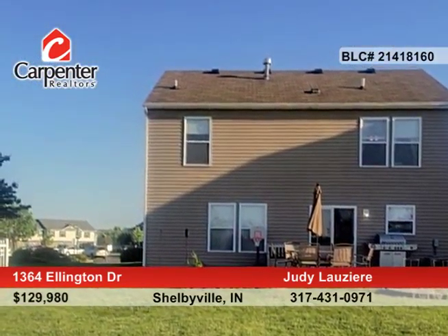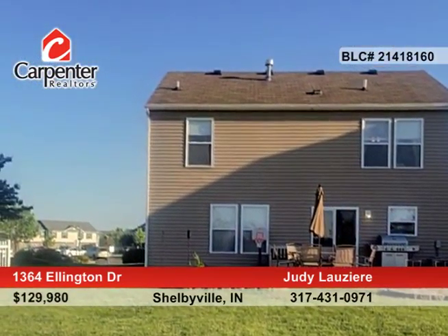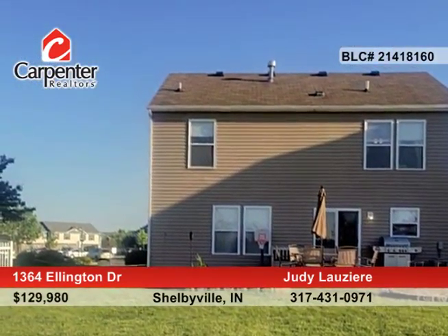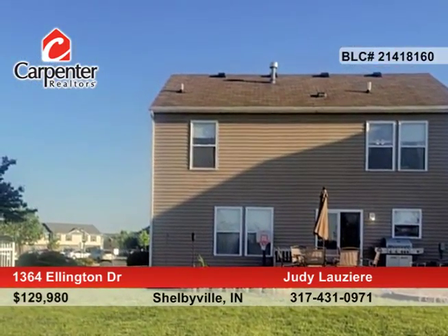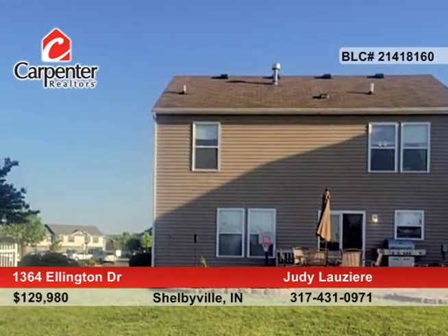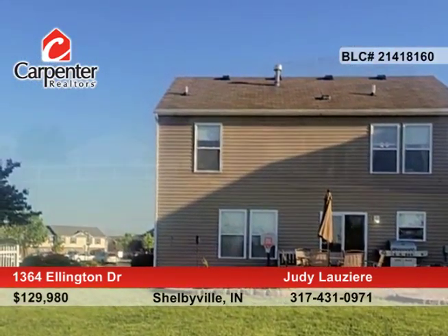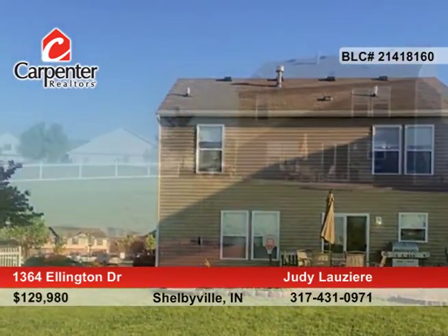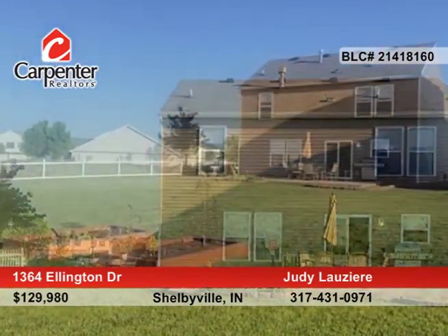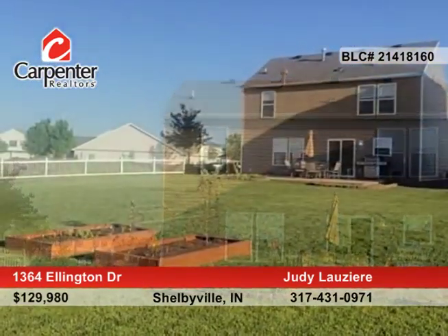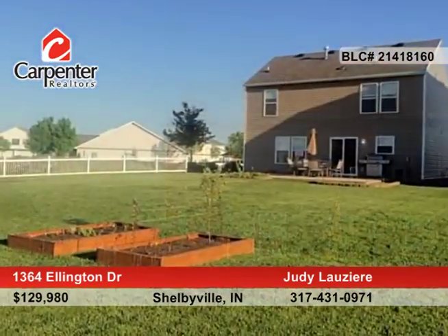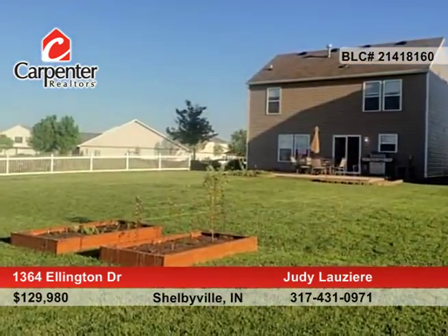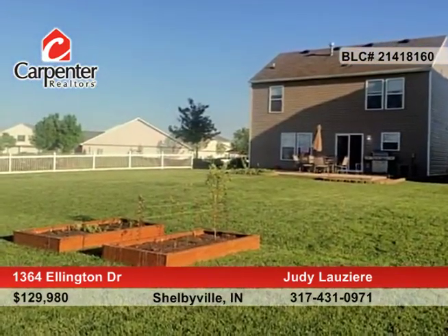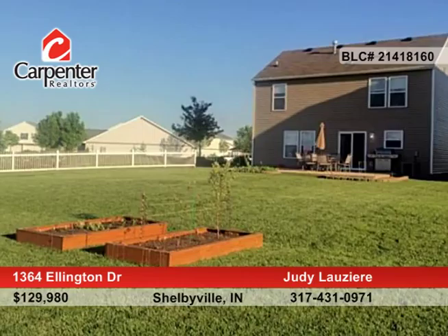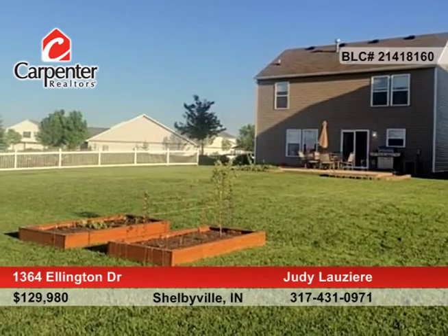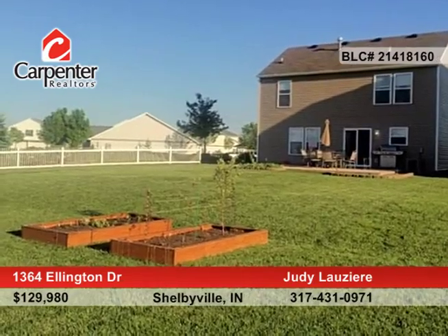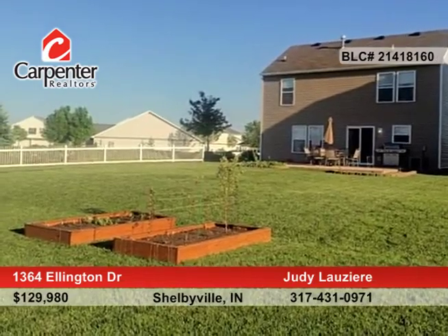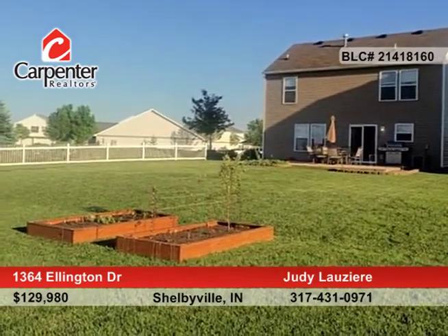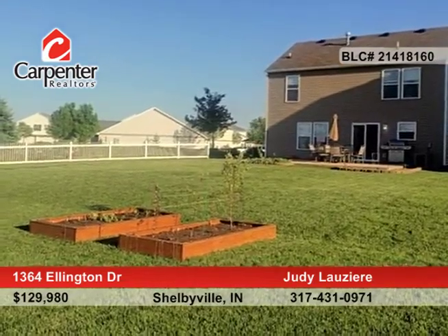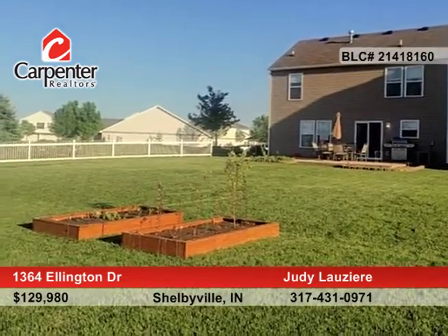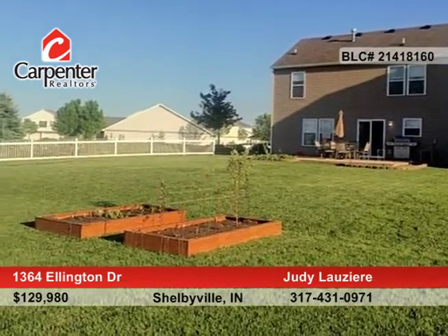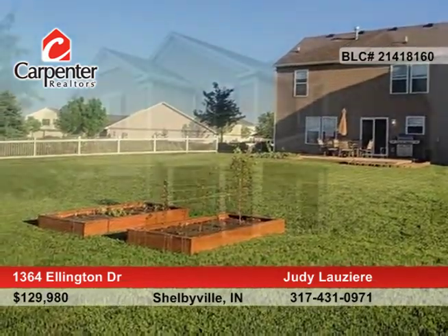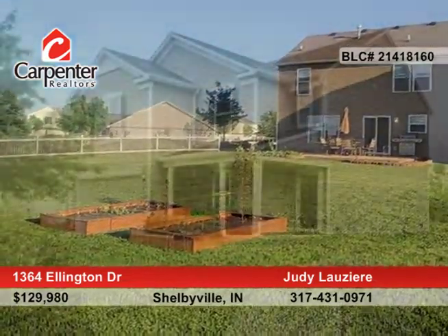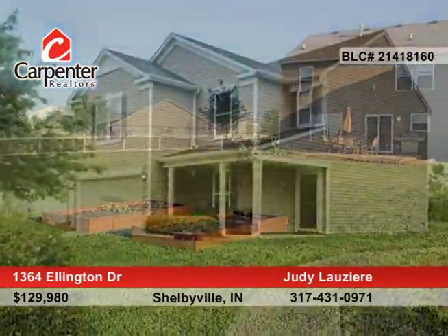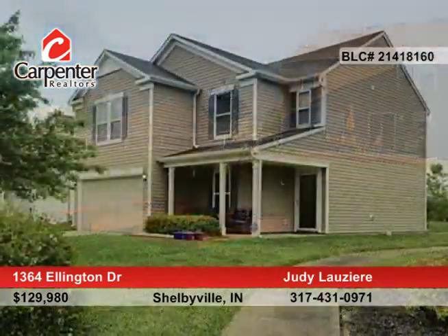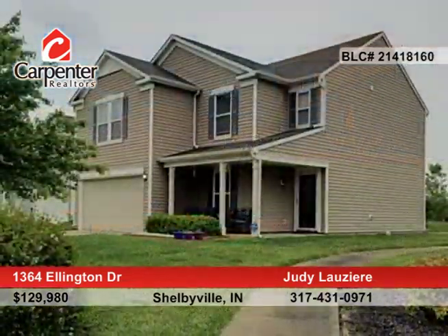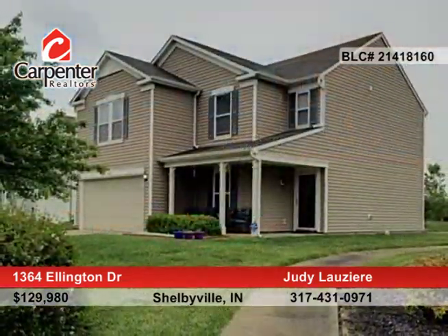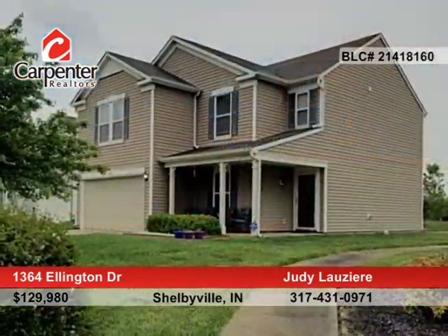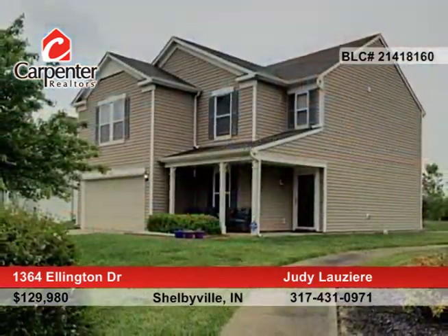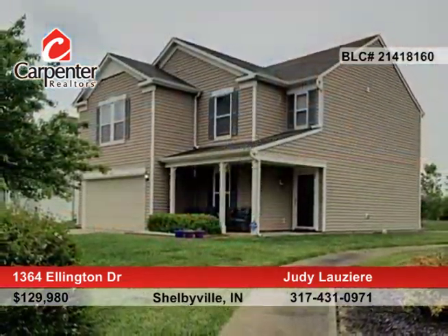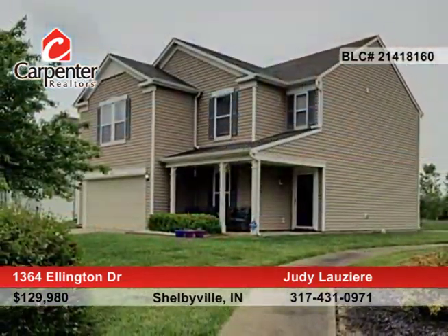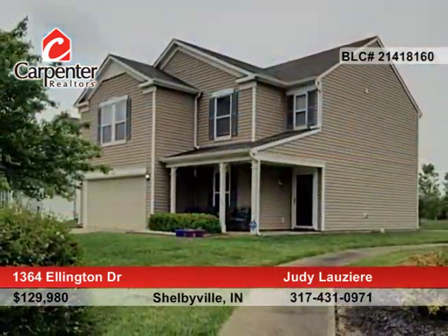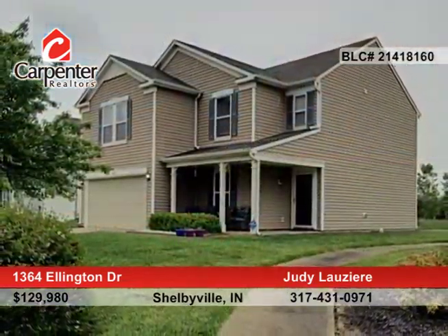Judy Lausiere has the keys and would love to show you everything that this home has to offer. Call now to learn more.